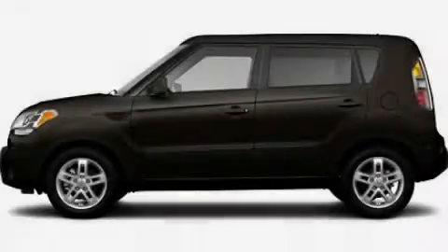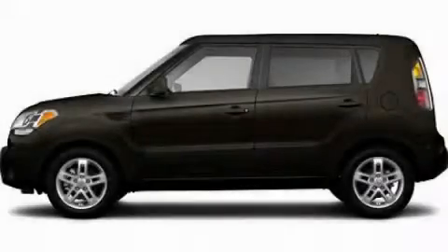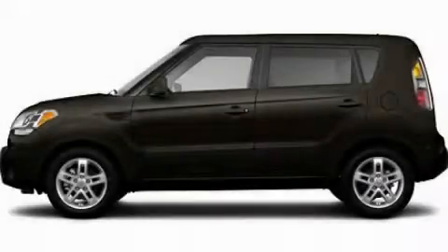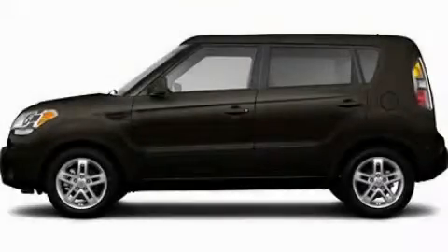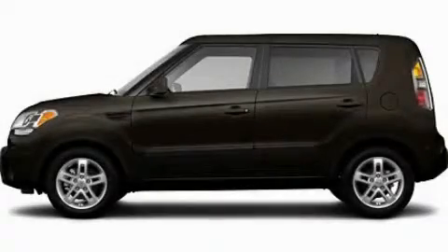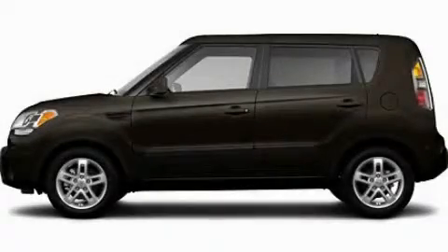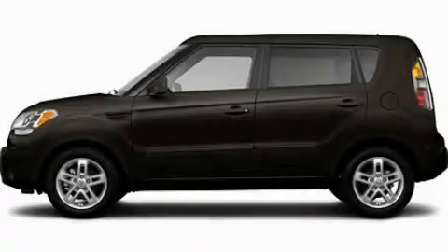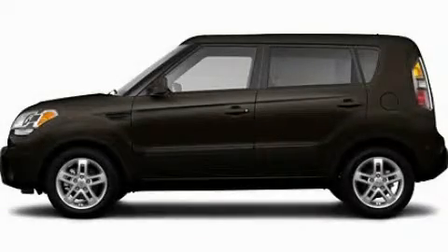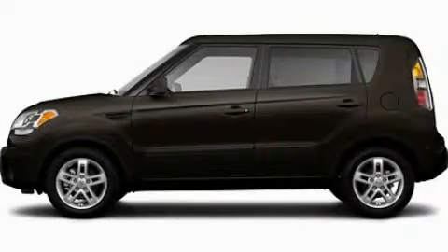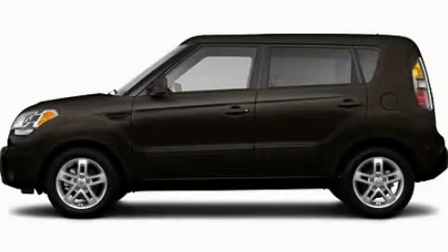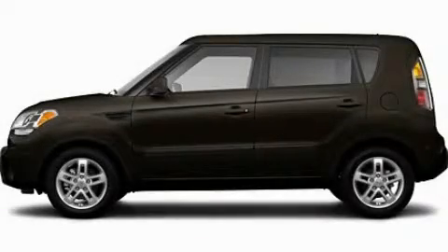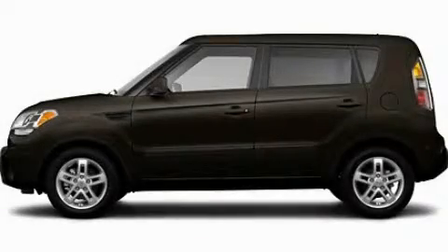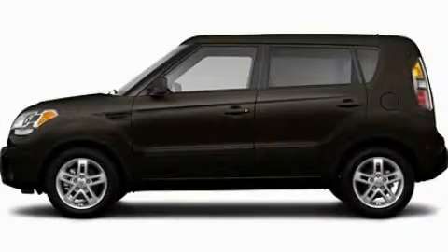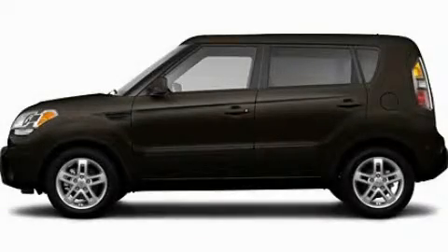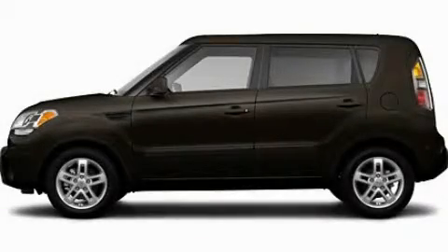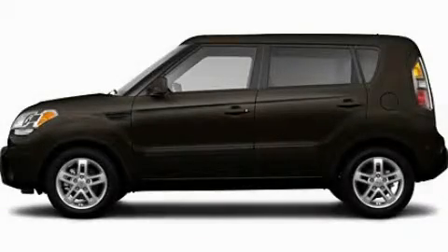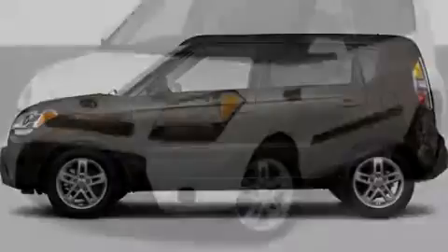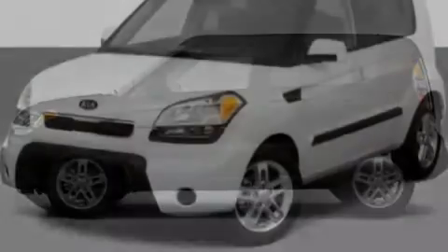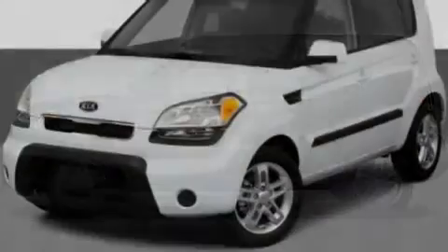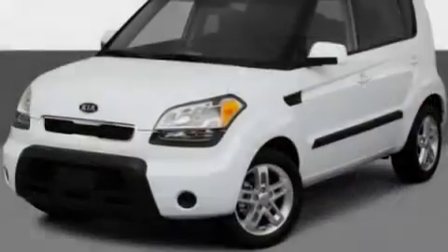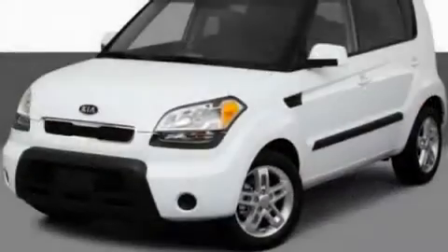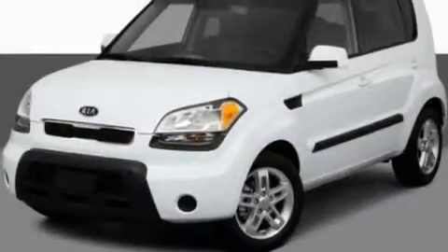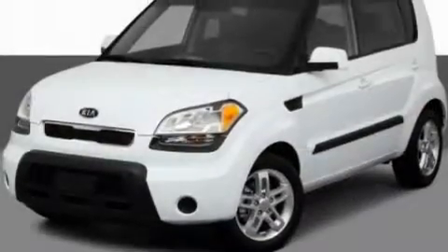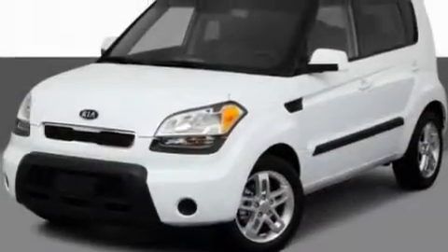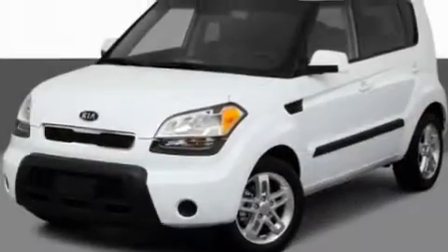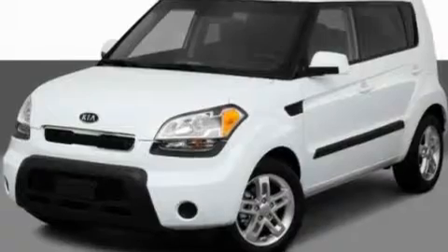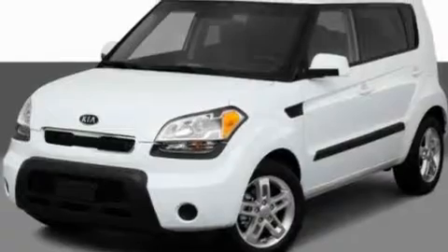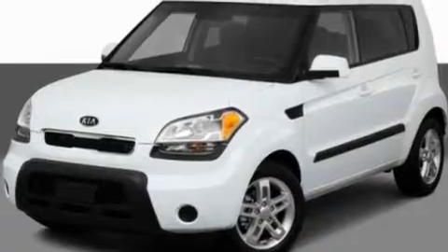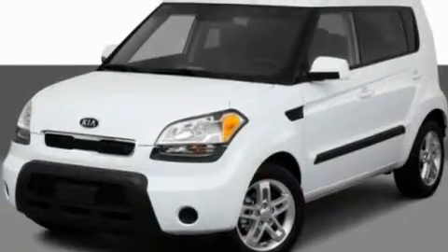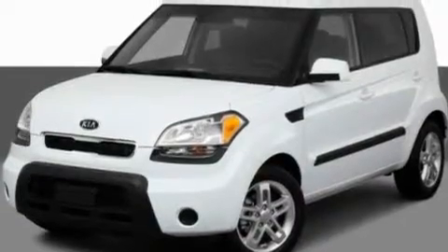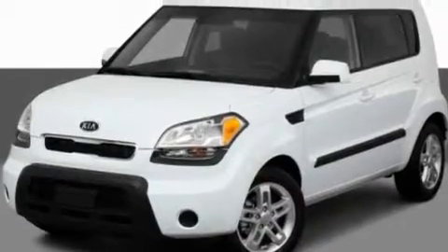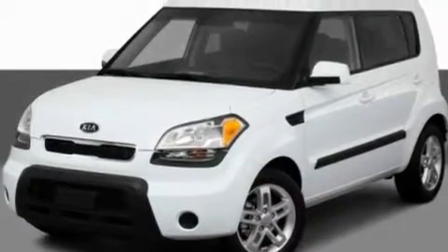This is a 2011 Kia Soul. Space, utility, and fun in one unique package.